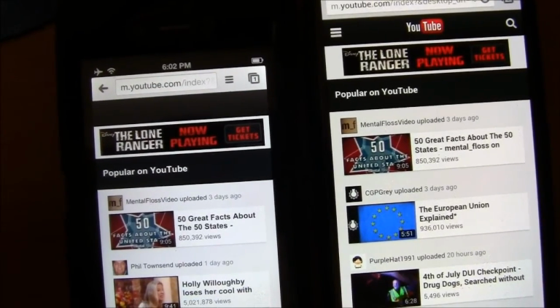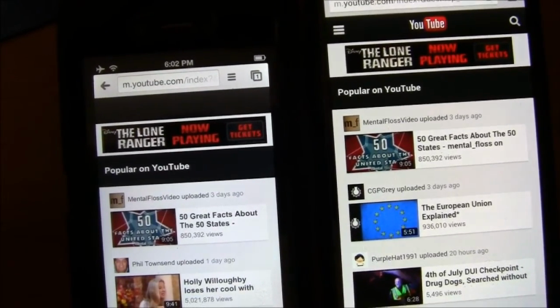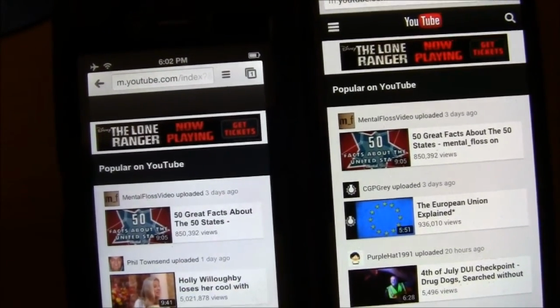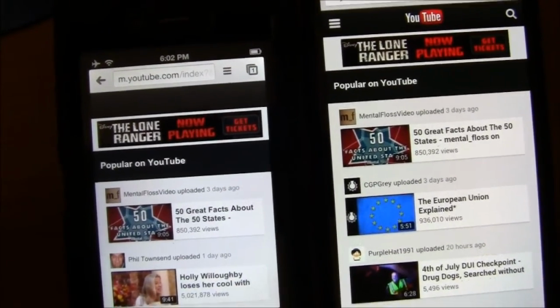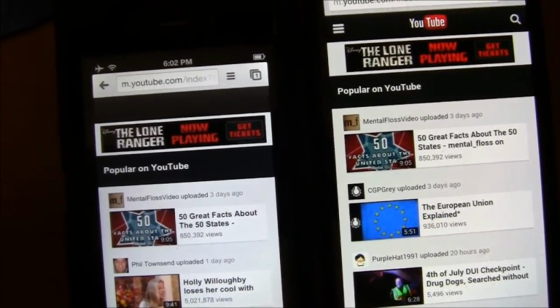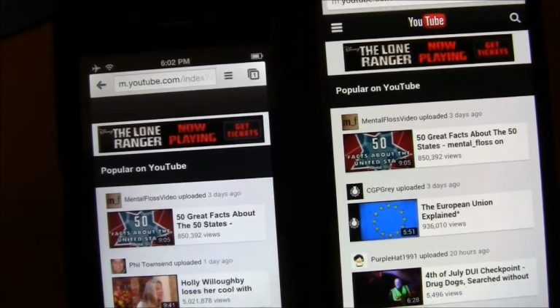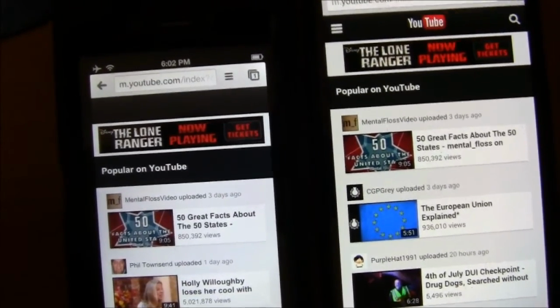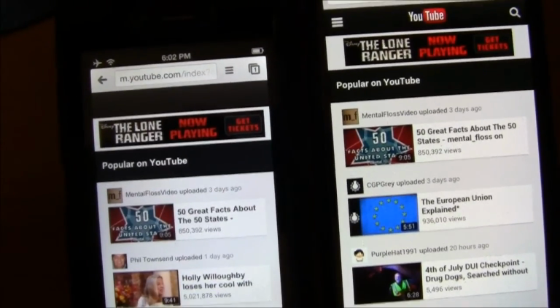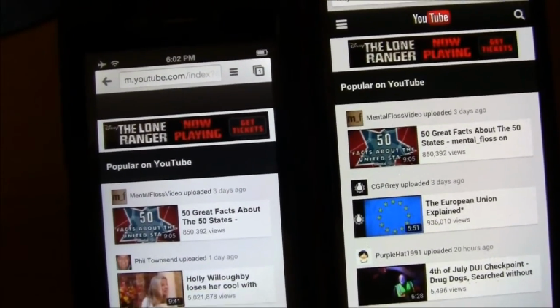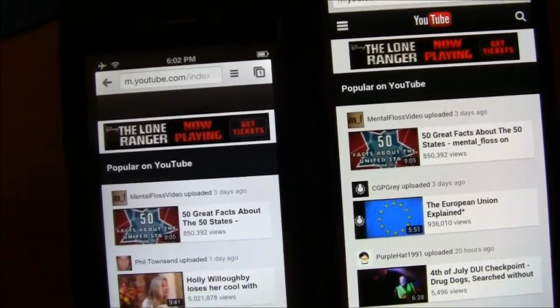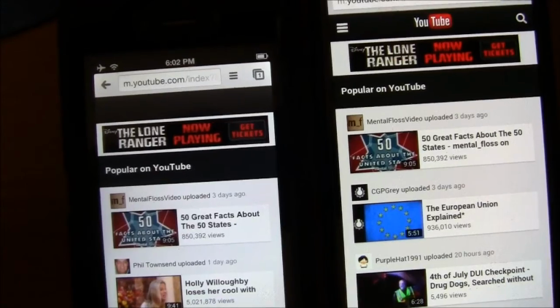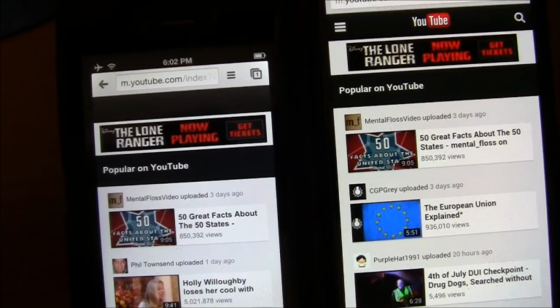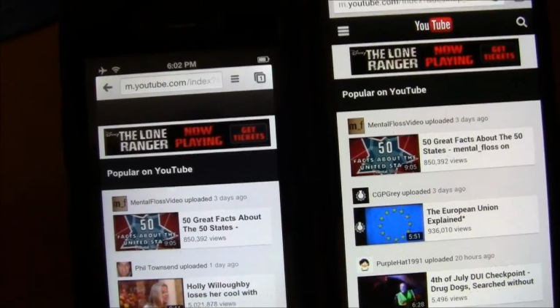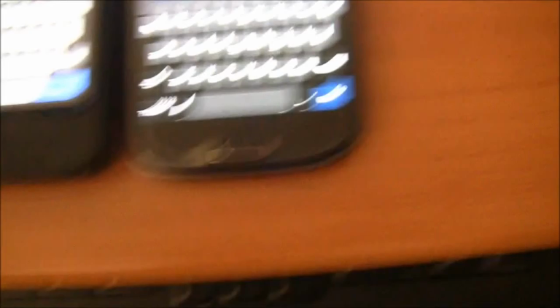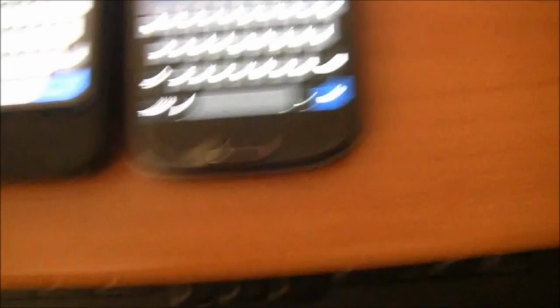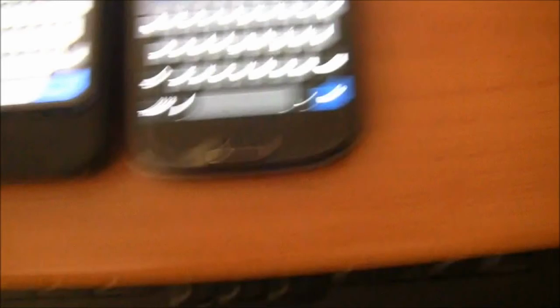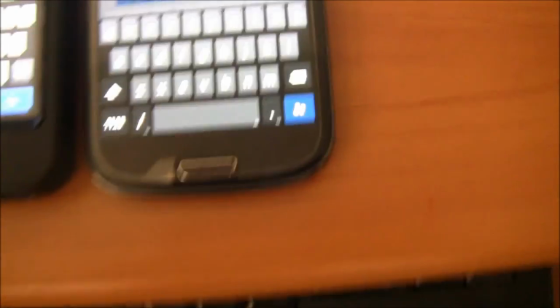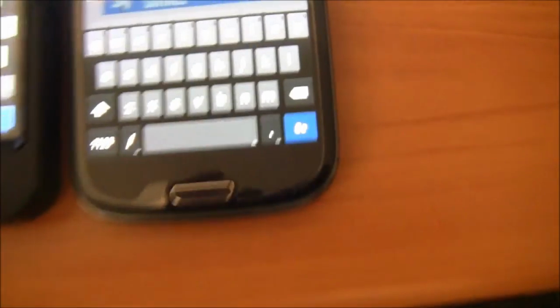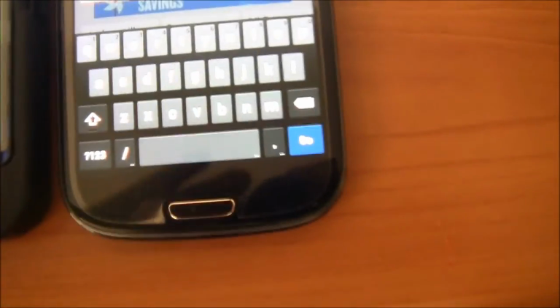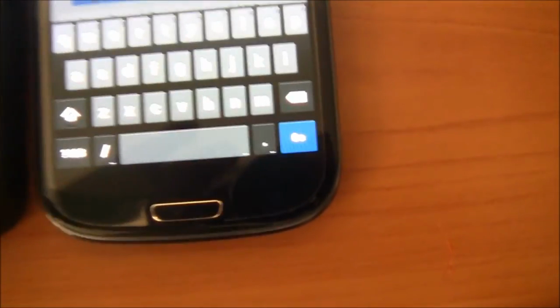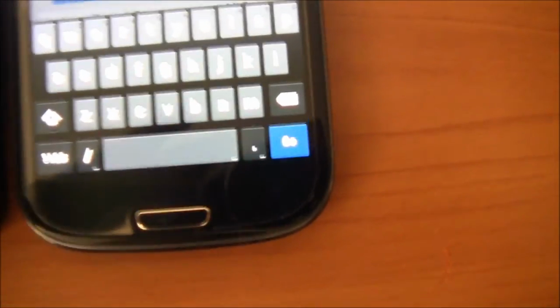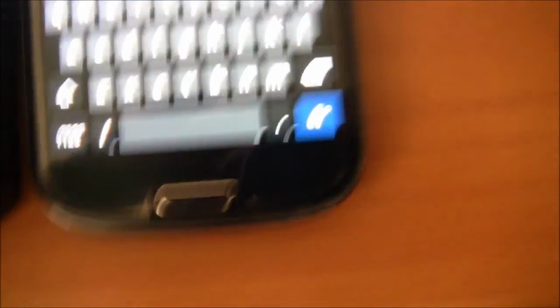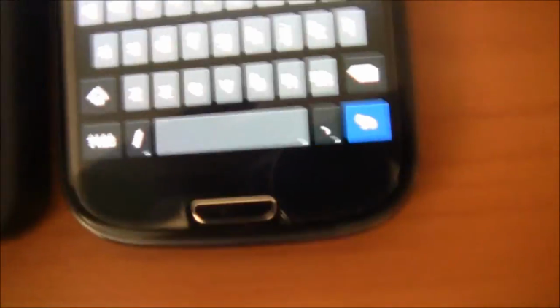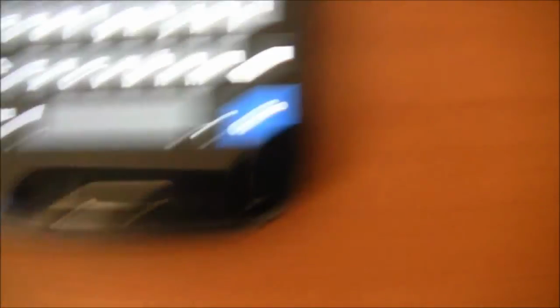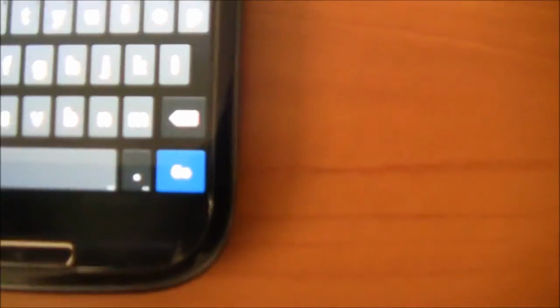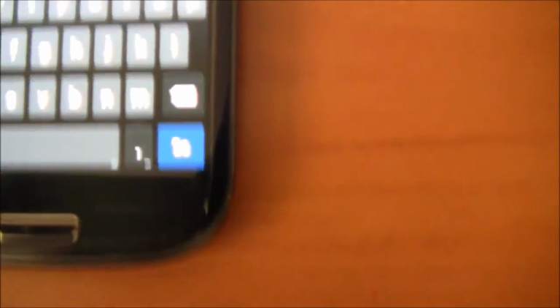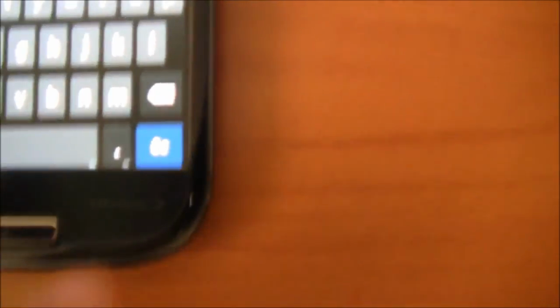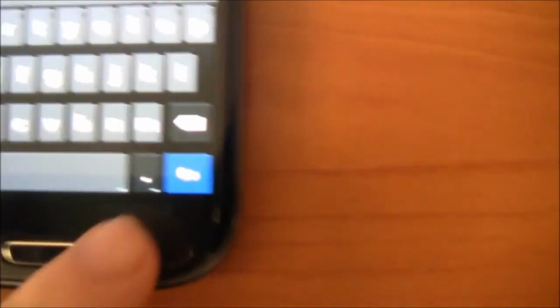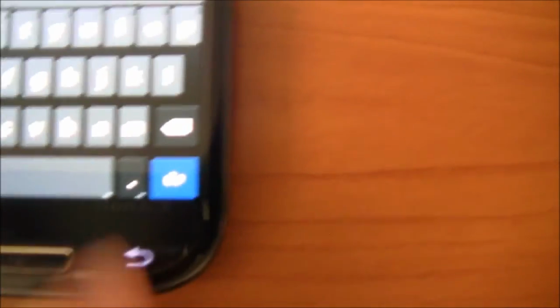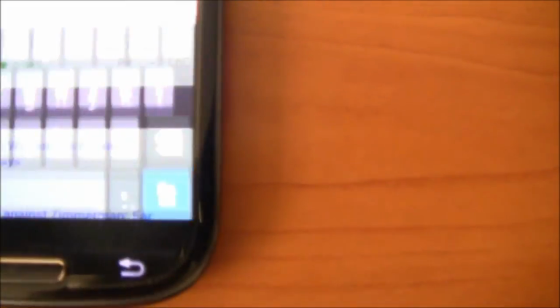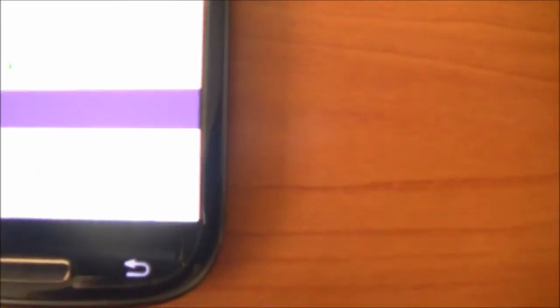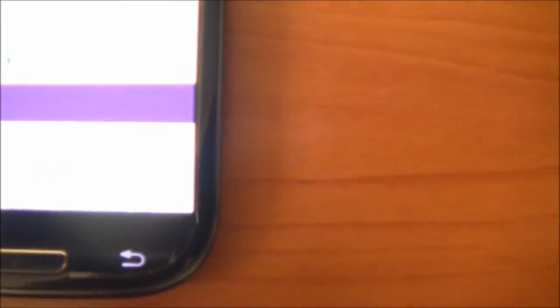We're going to load up YouTube — and here we go. I would have to say the iPhone took that one.